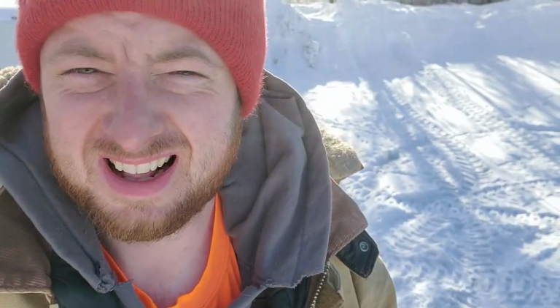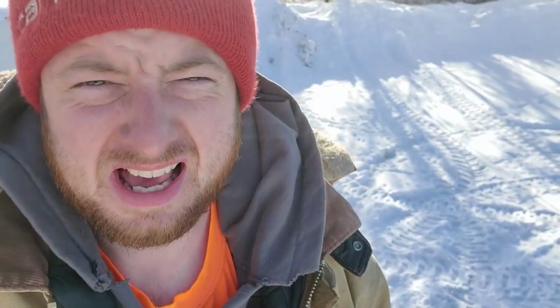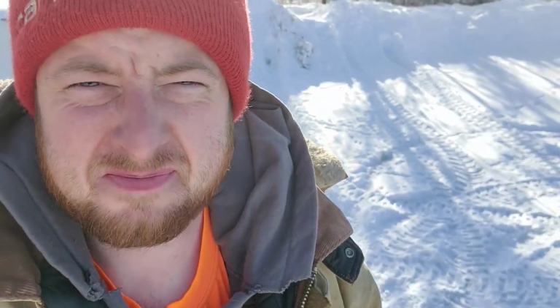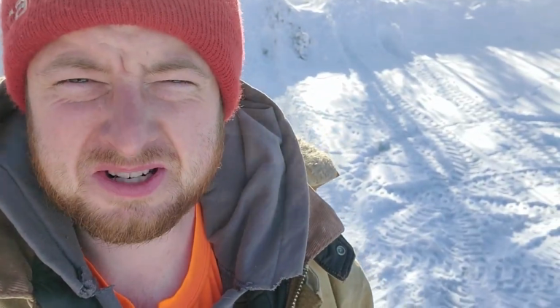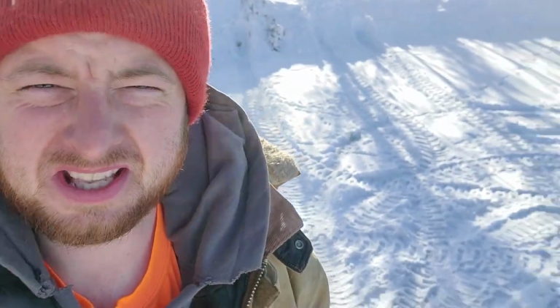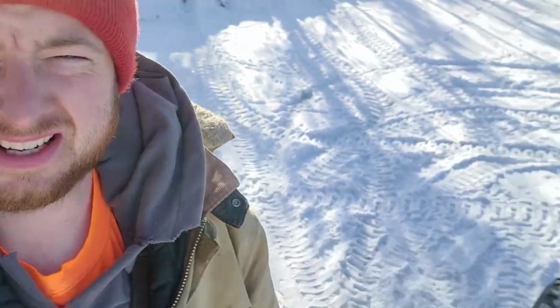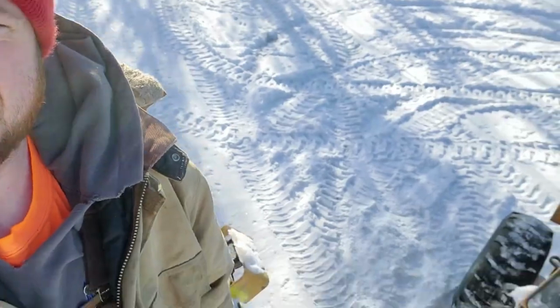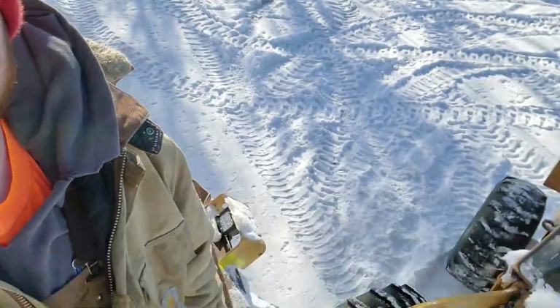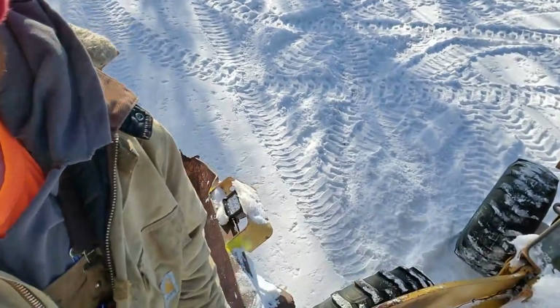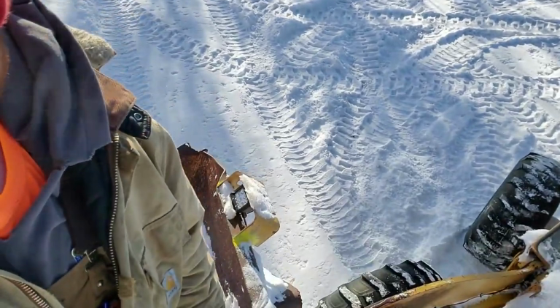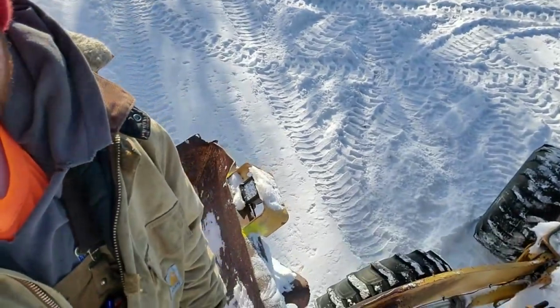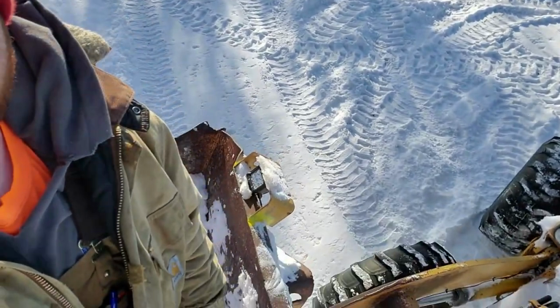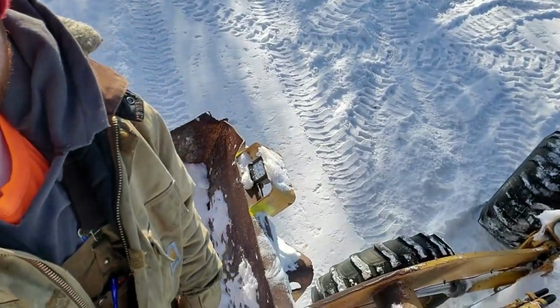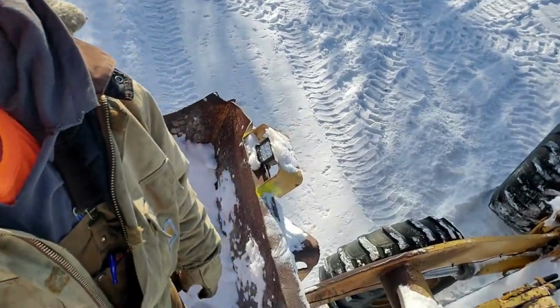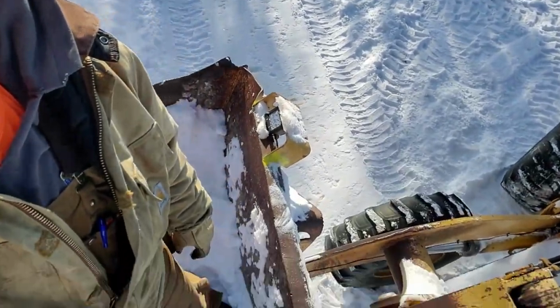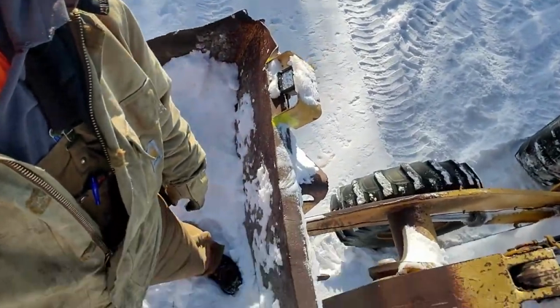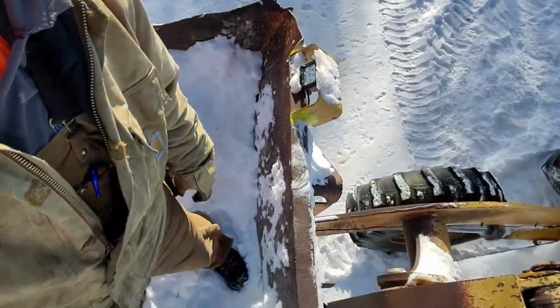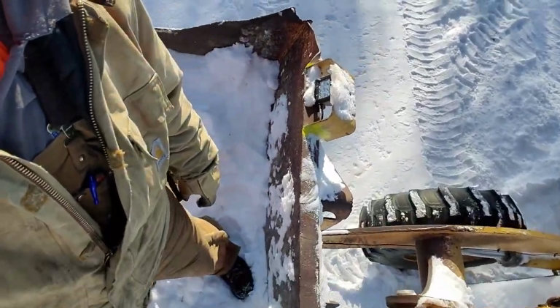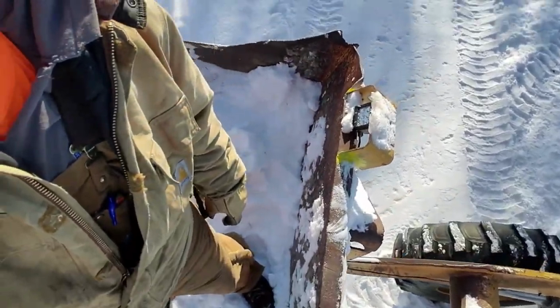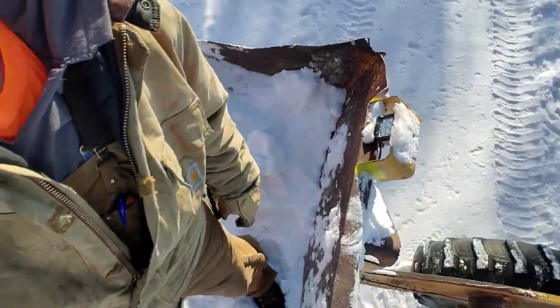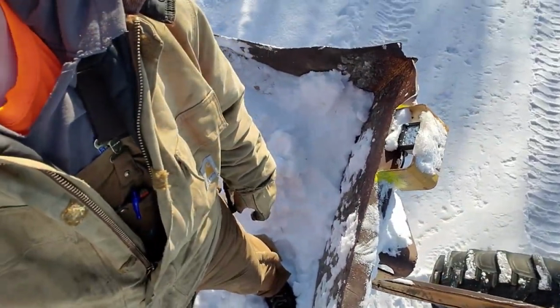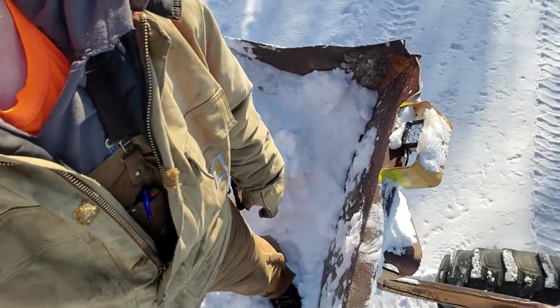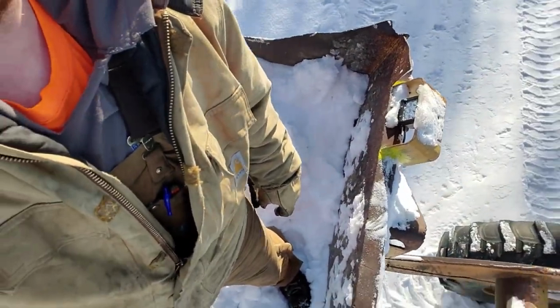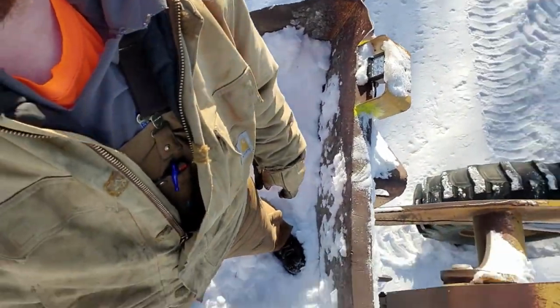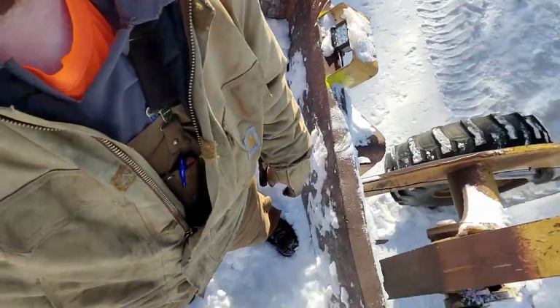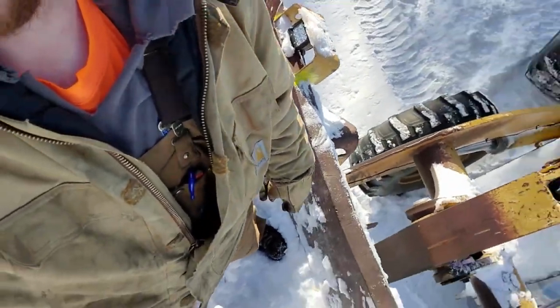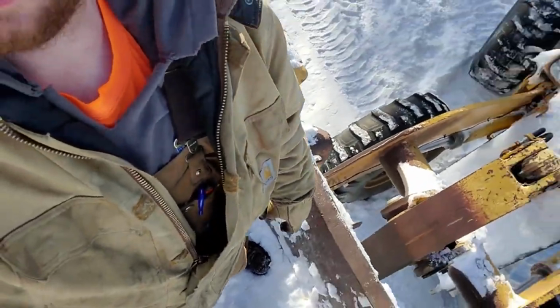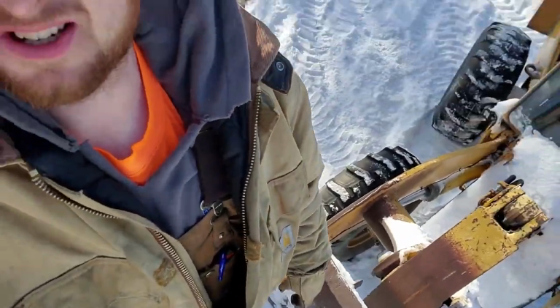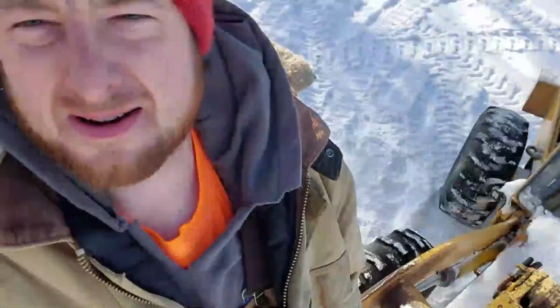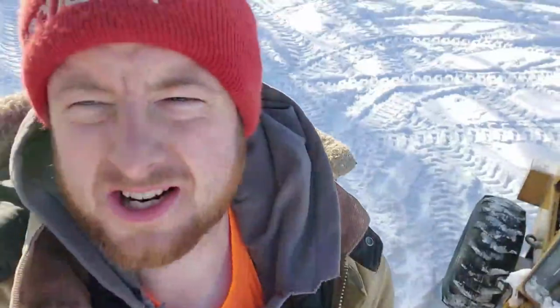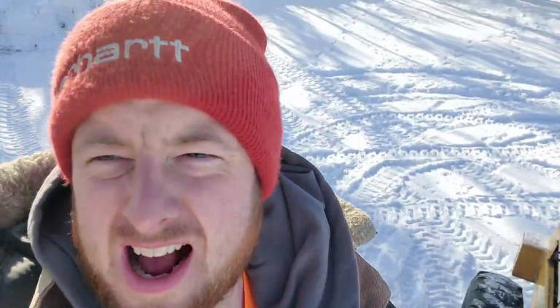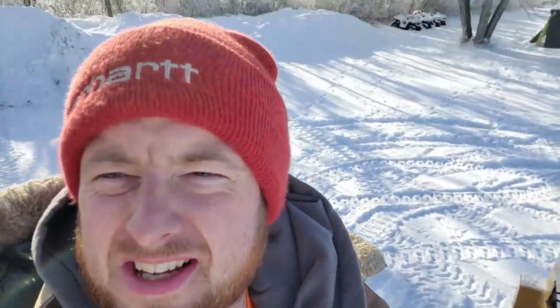Like most things, the real reason I bought it is because it makes me giggle like a little schoolgirl every time I drive it.